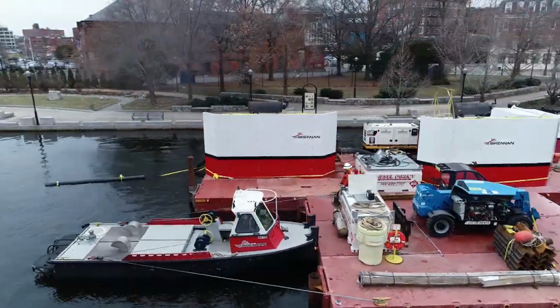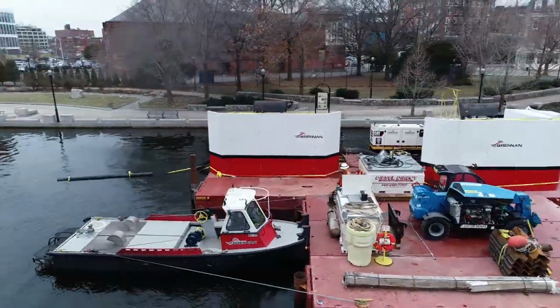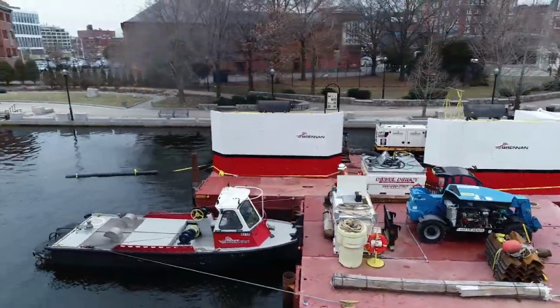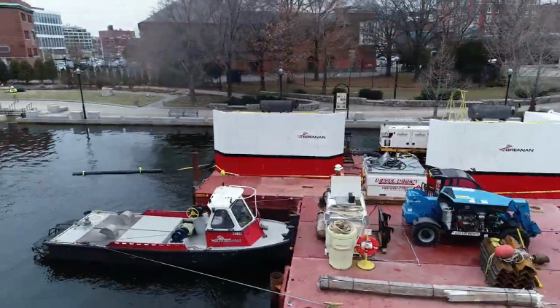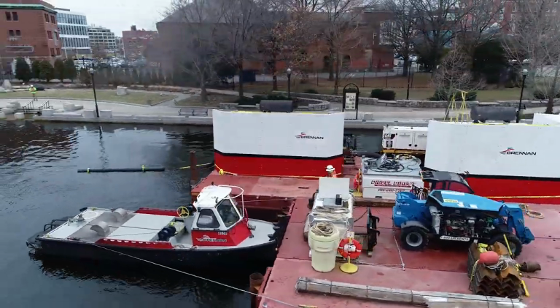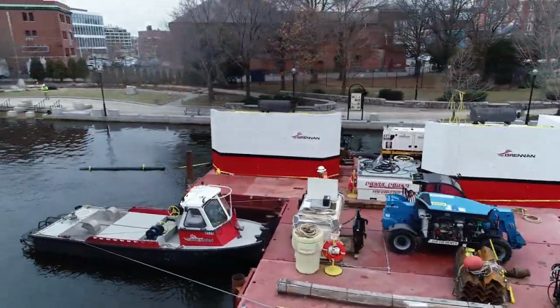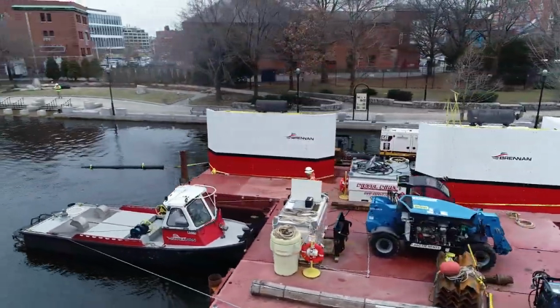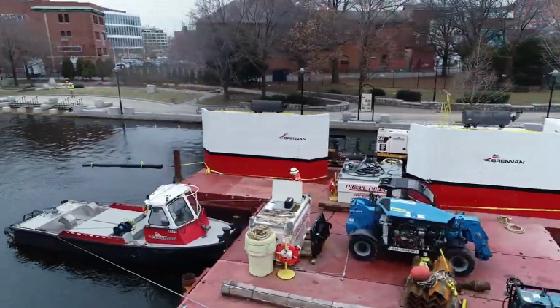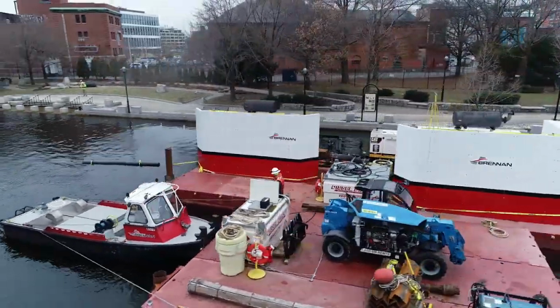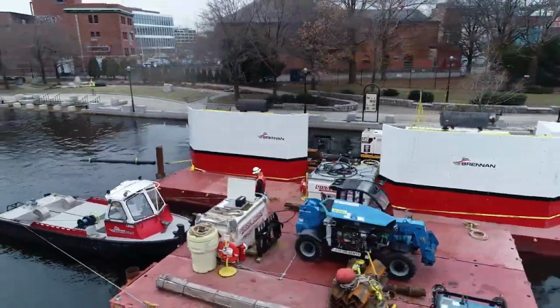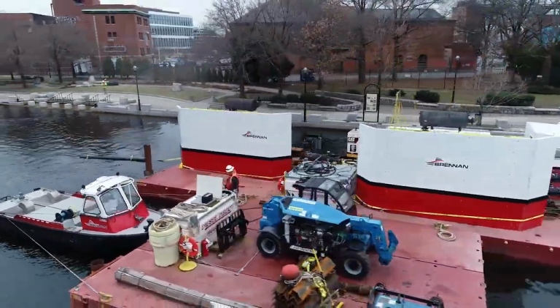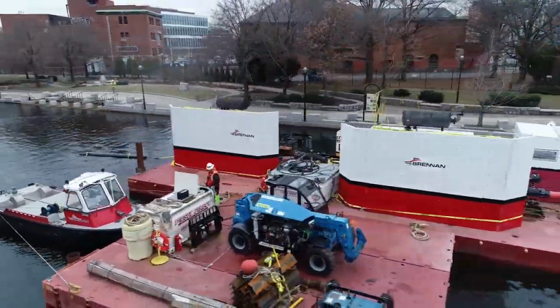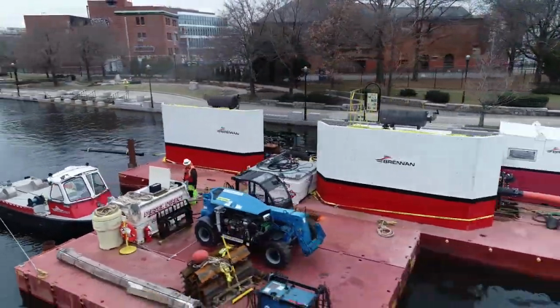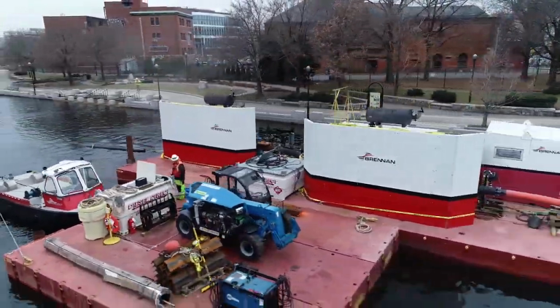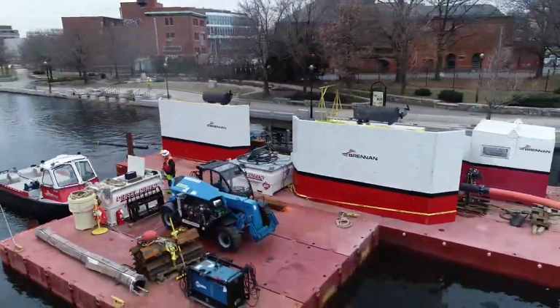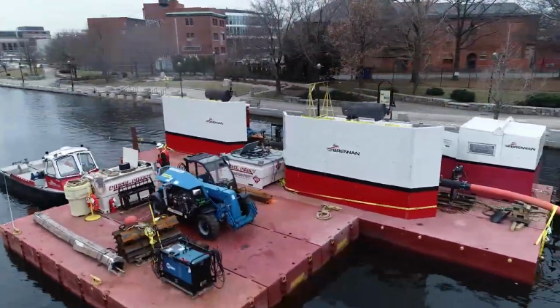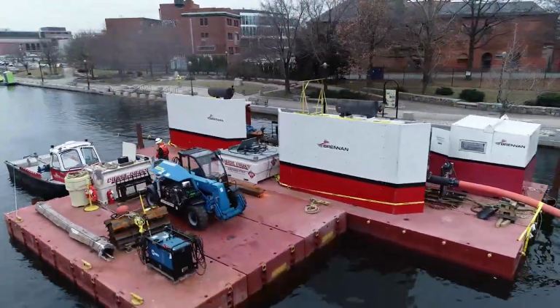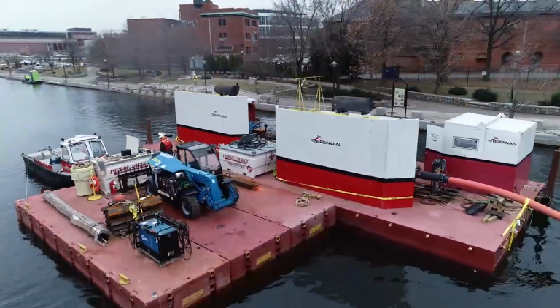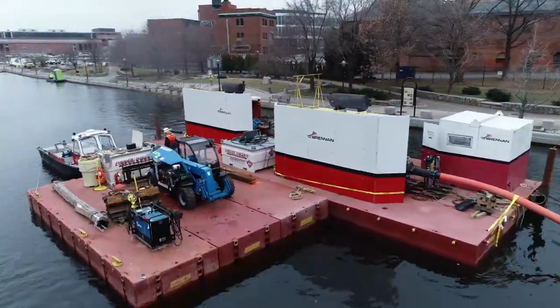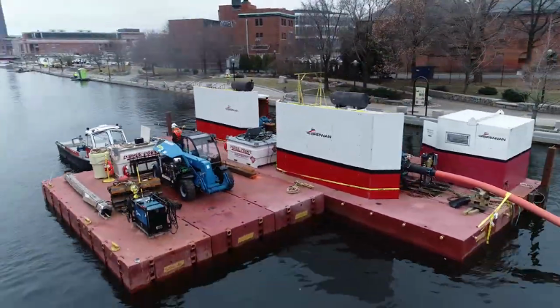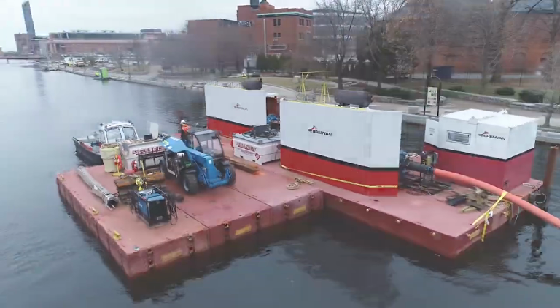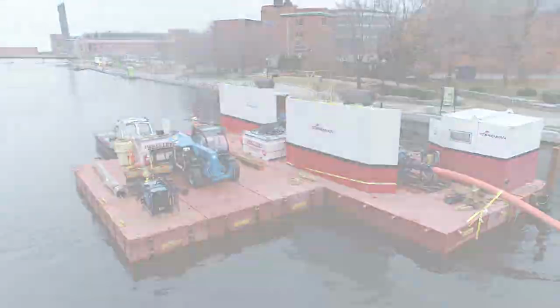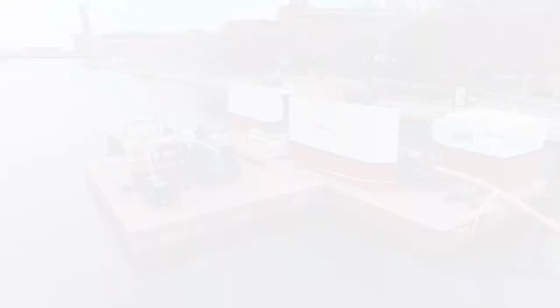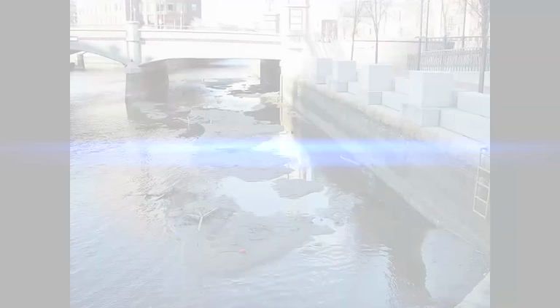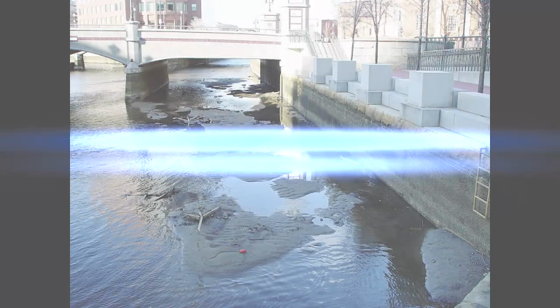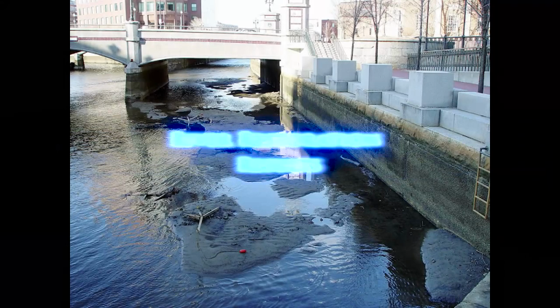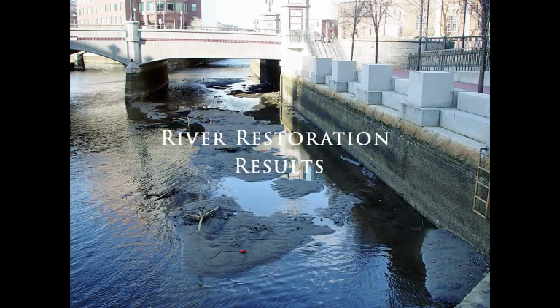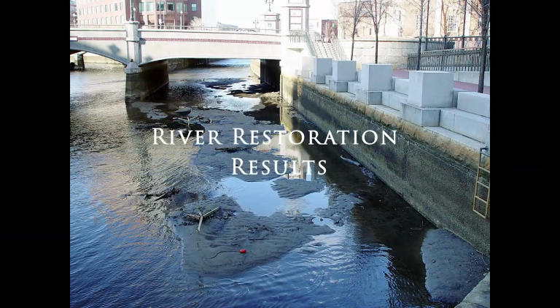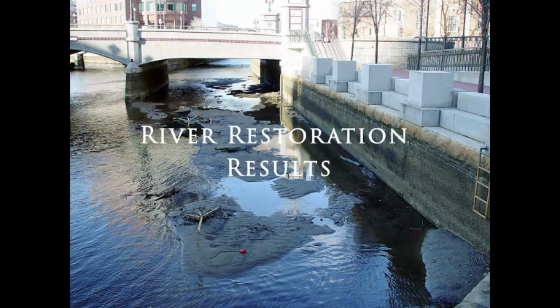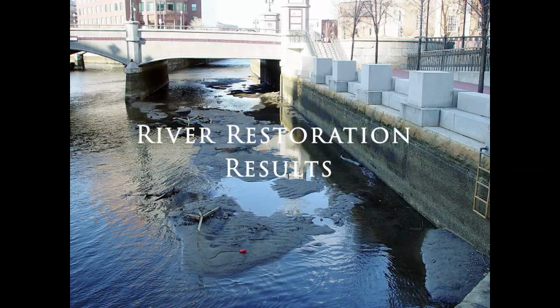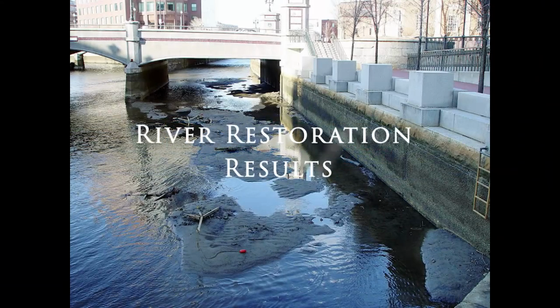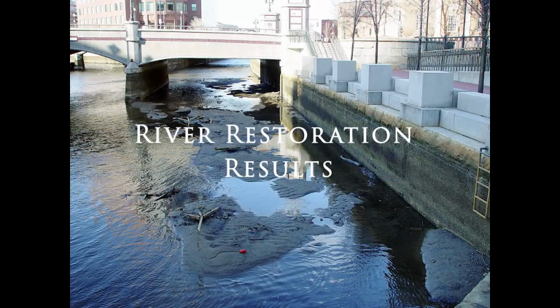Project stakeholders, led by our client The Nature Conservancy, have been extremely supportive throughout the life of this project.